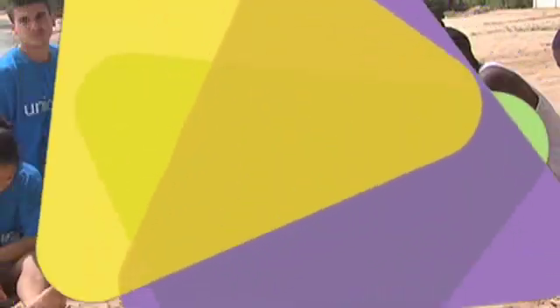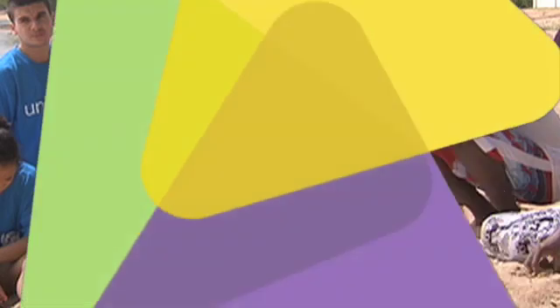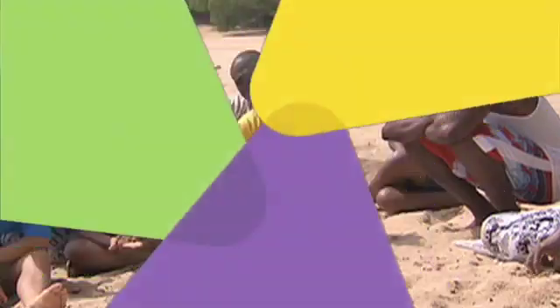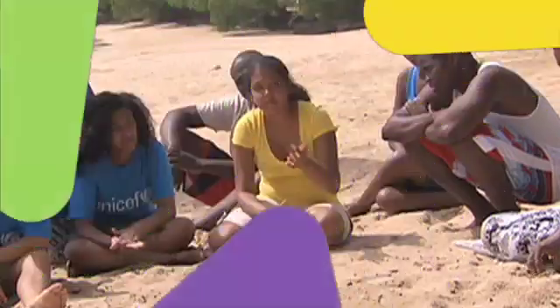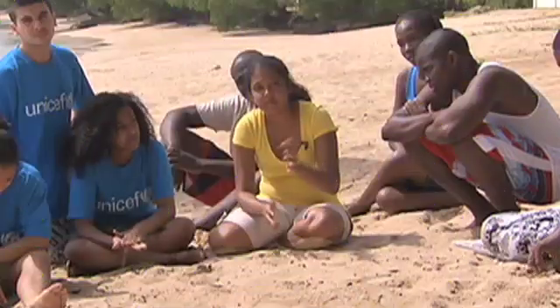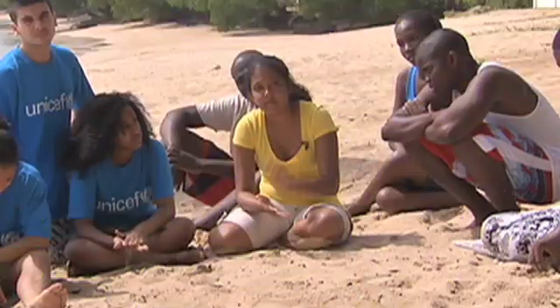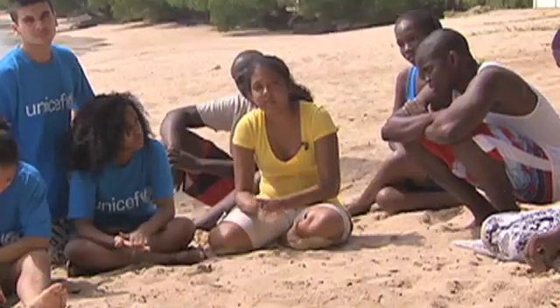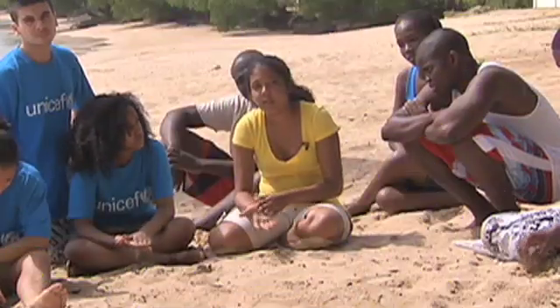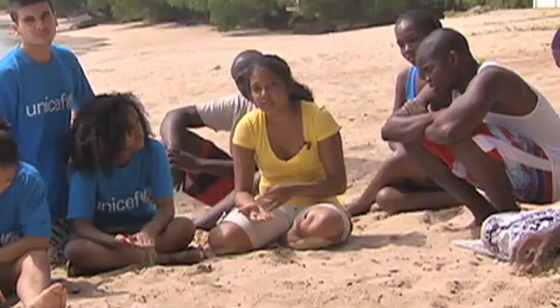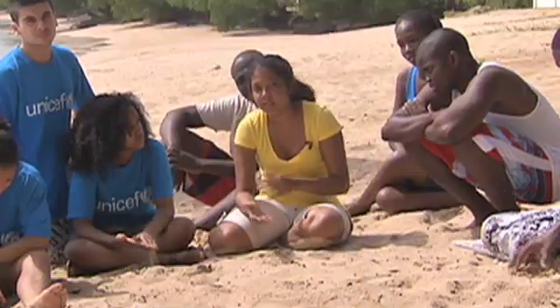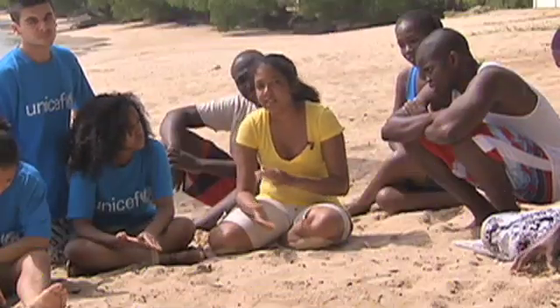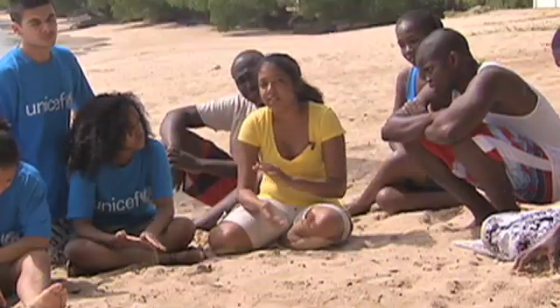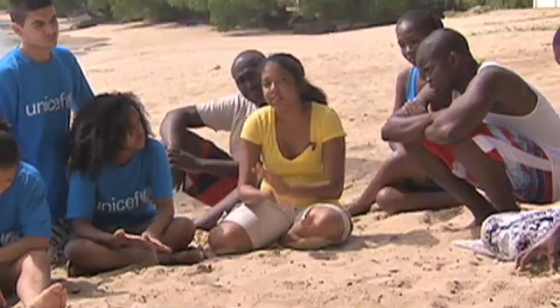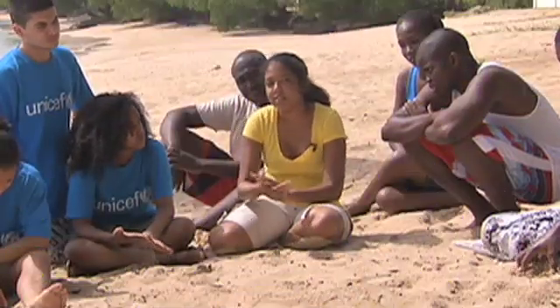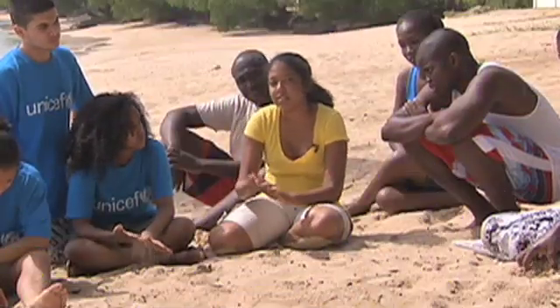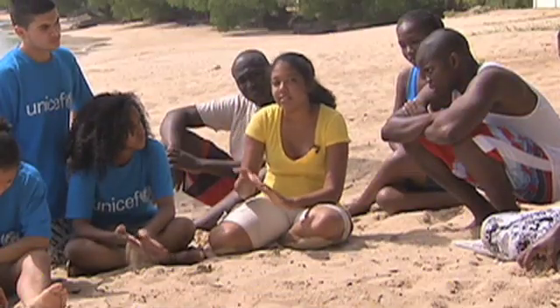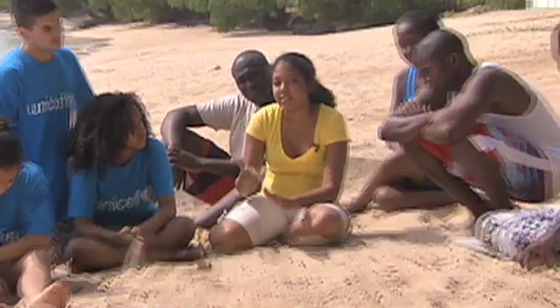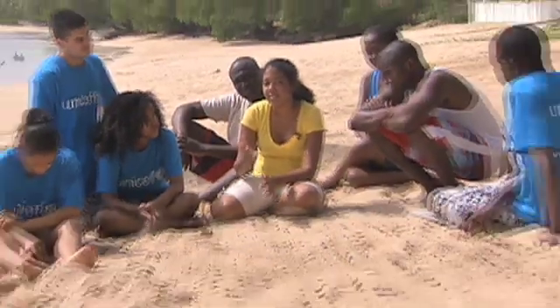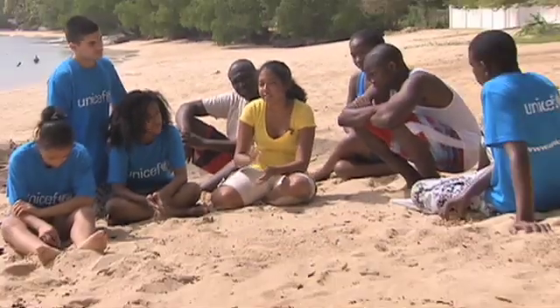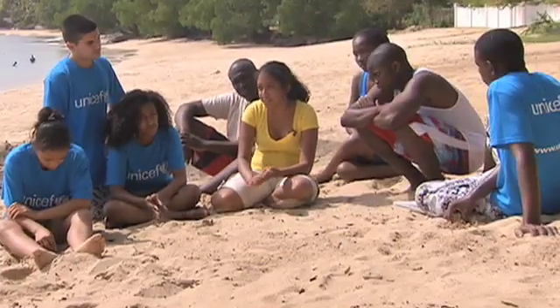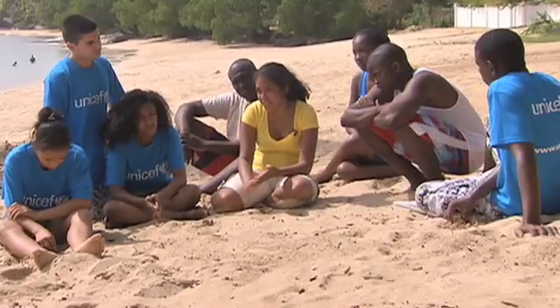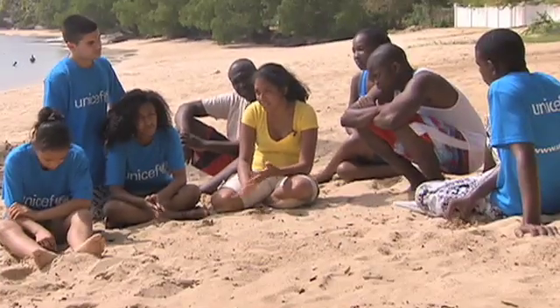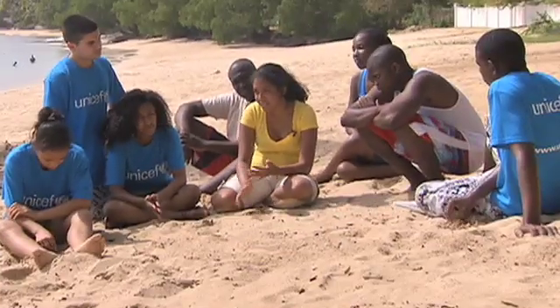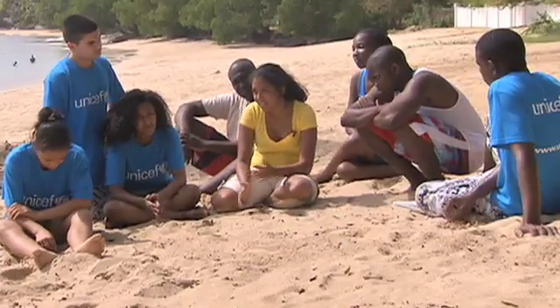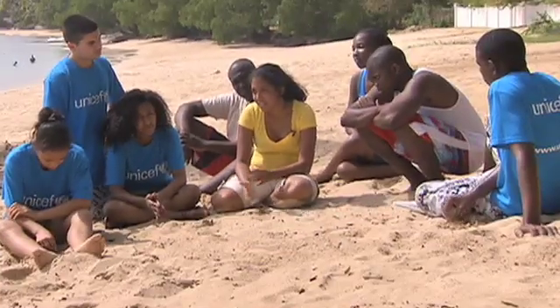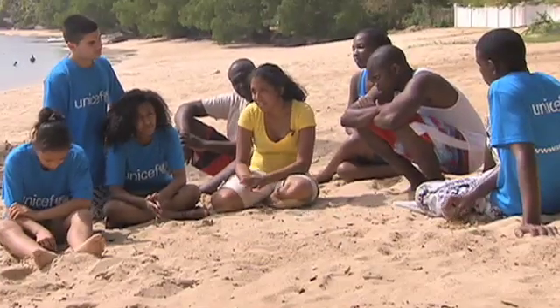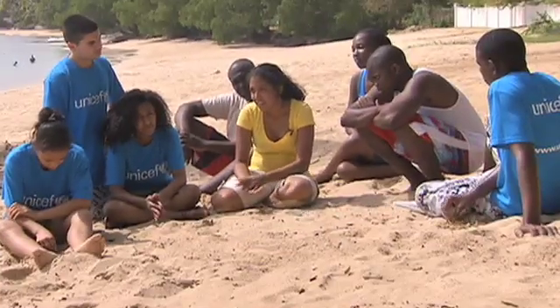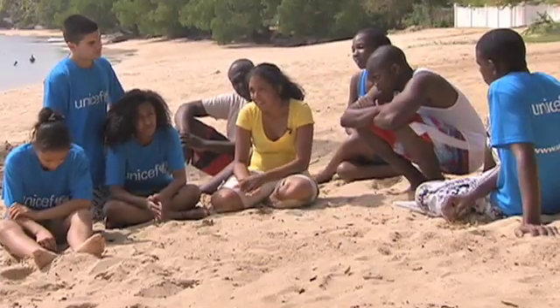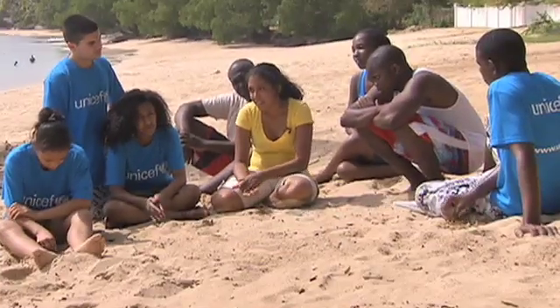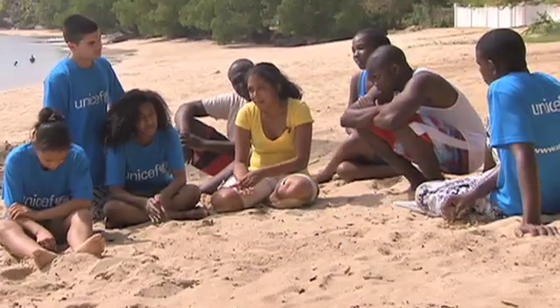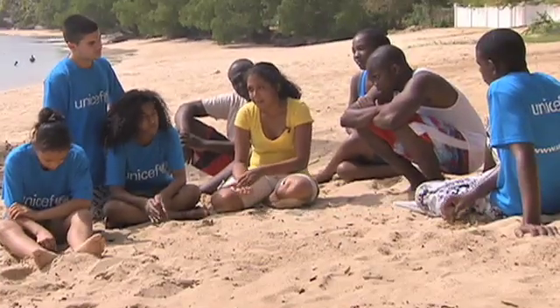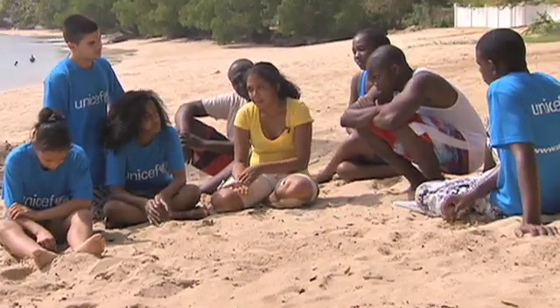Kids are usually the most affected. On all these islands about 40% of the population are kids.